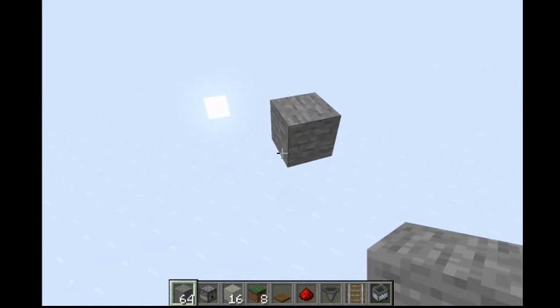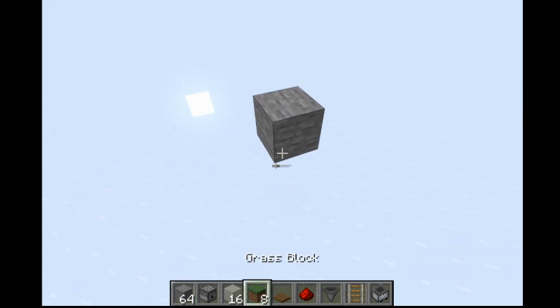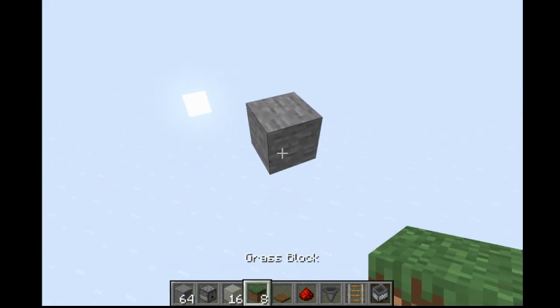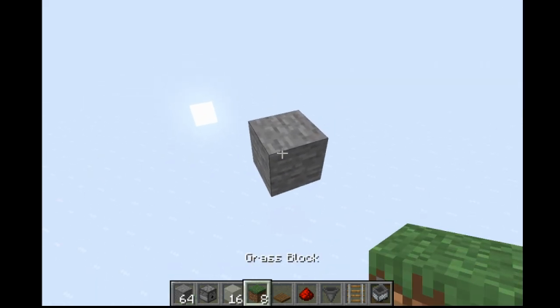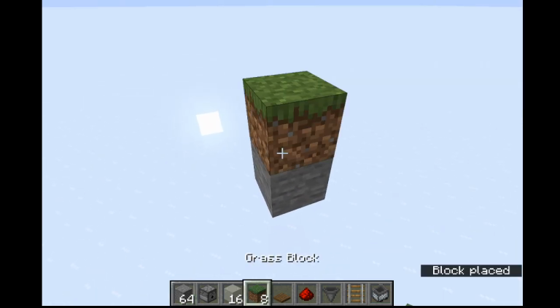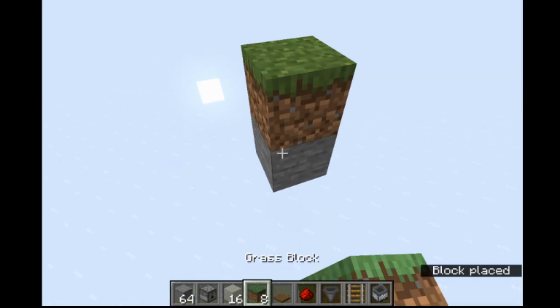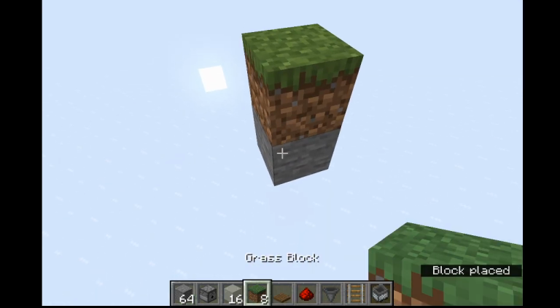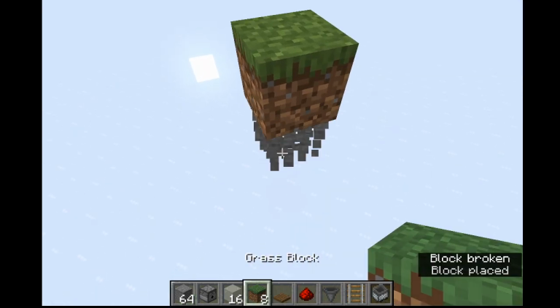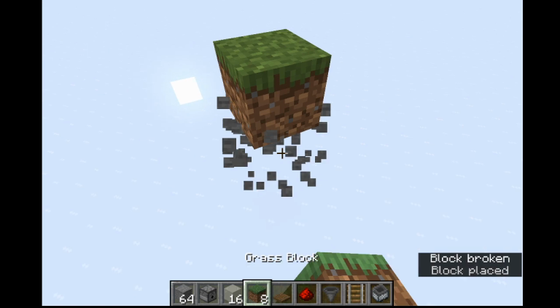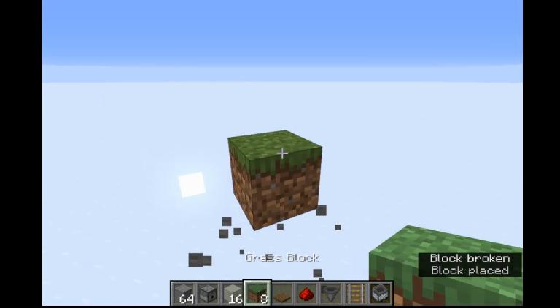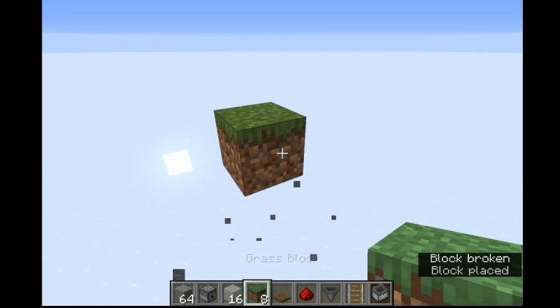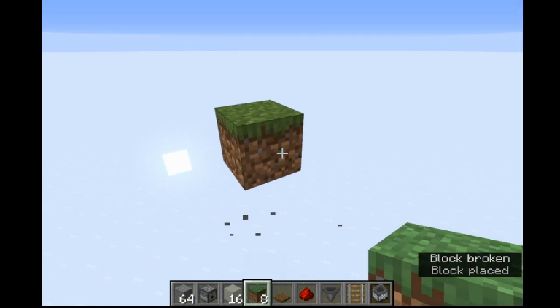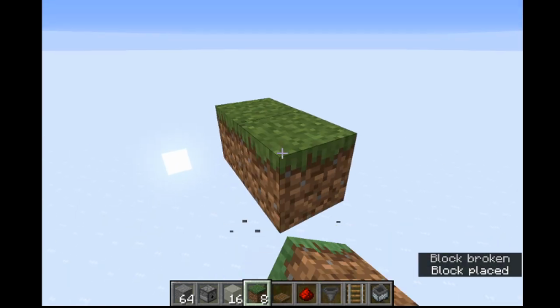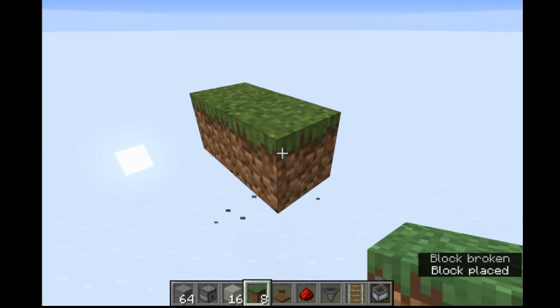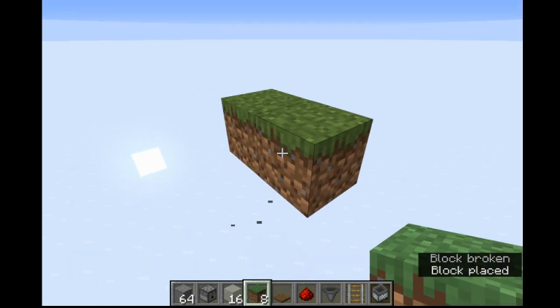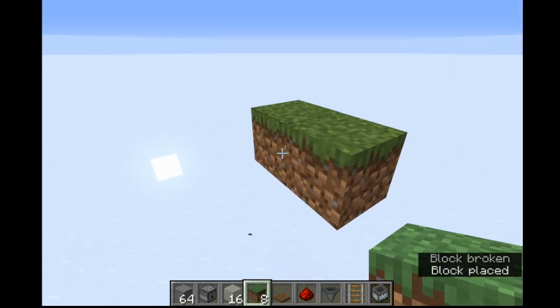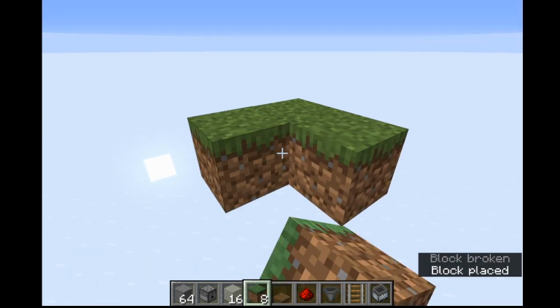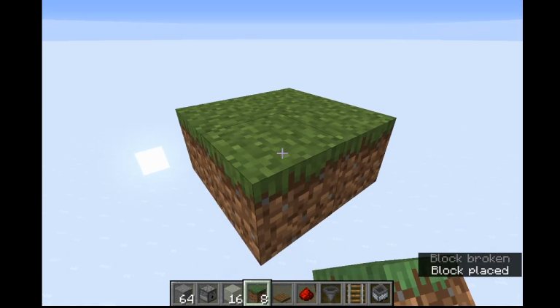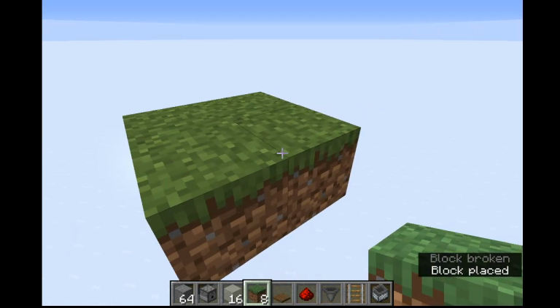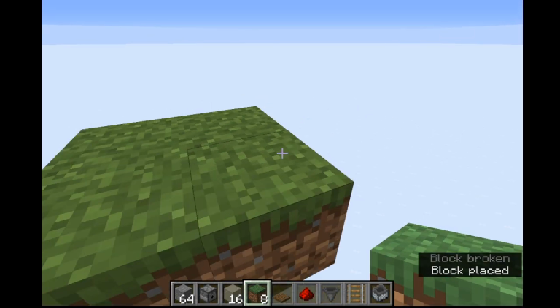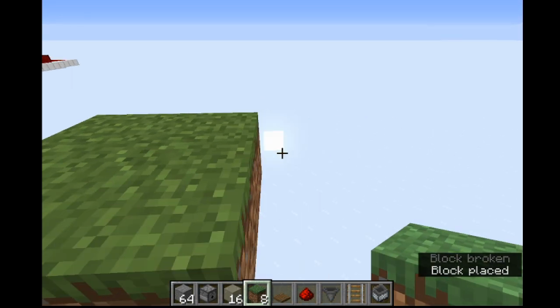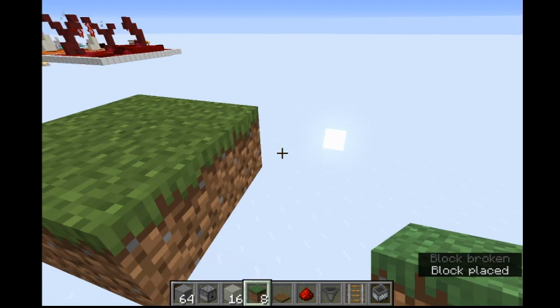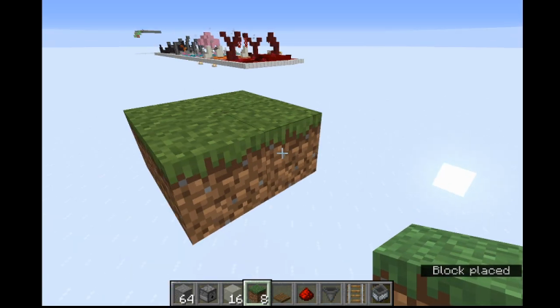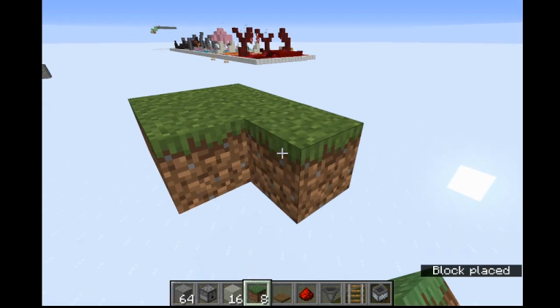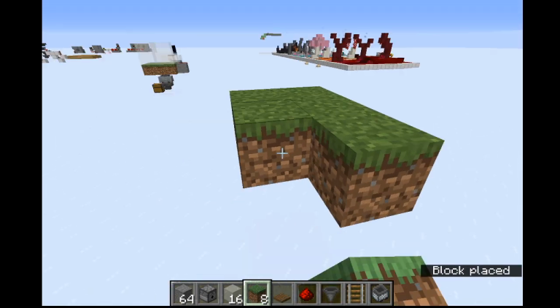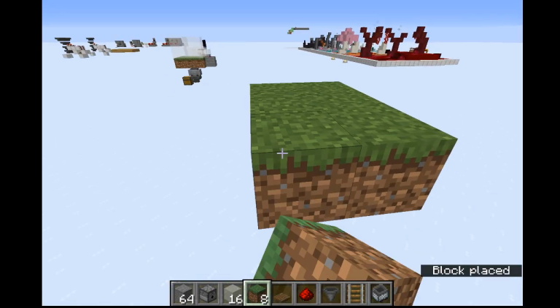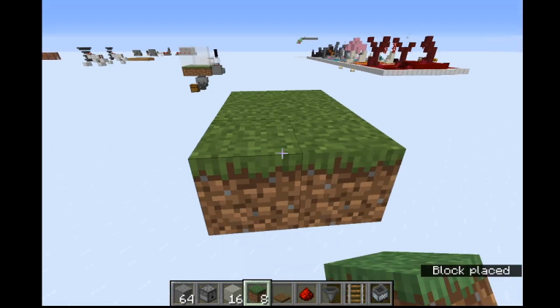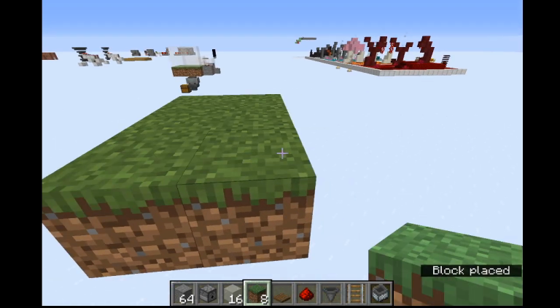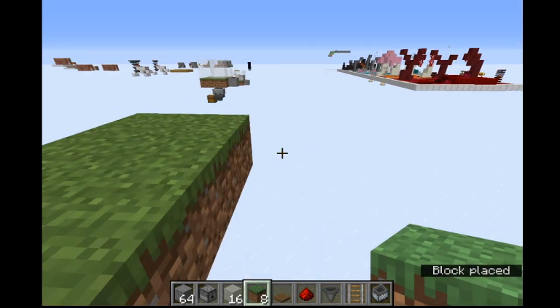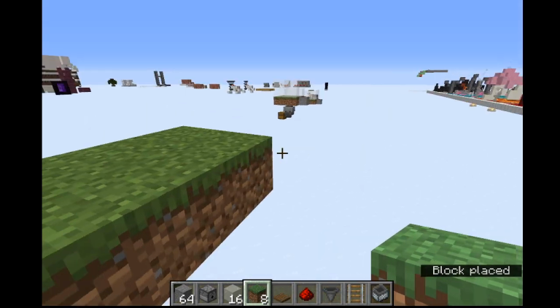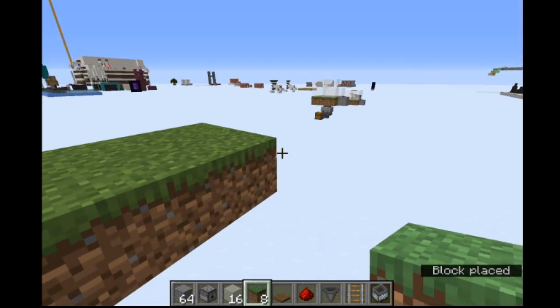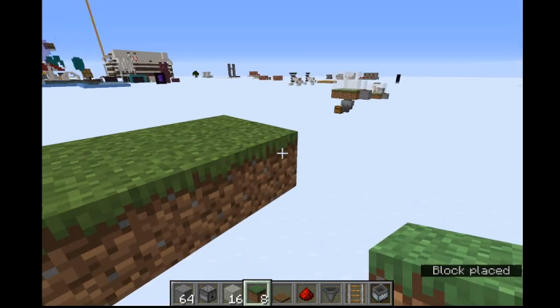To start off, we're going to place grass in a formation that looks like this. It should take 8 pieces total.